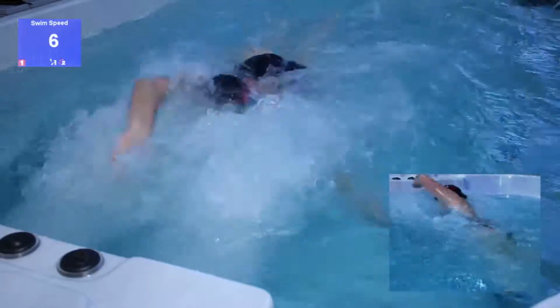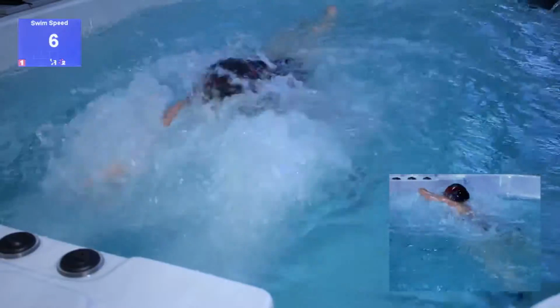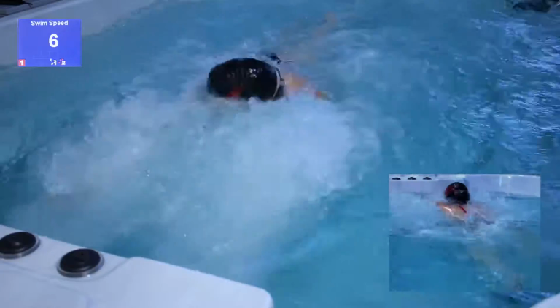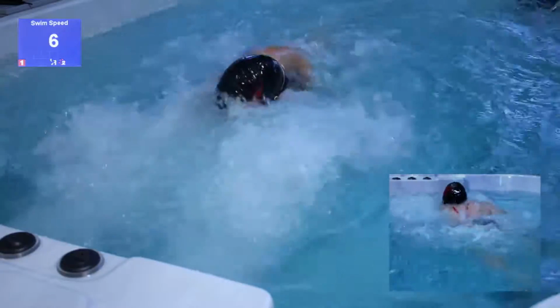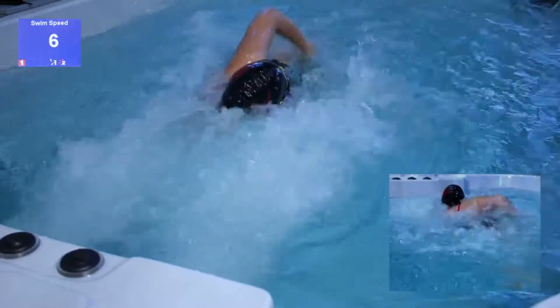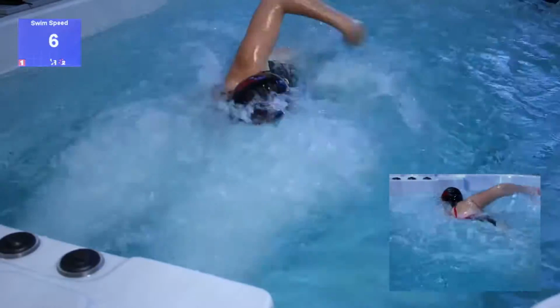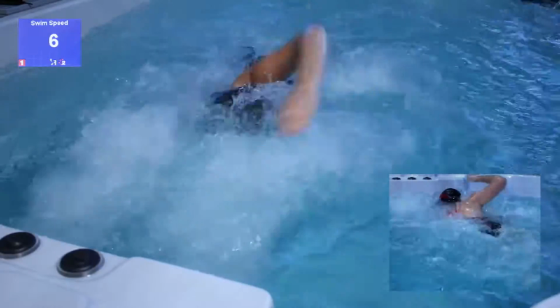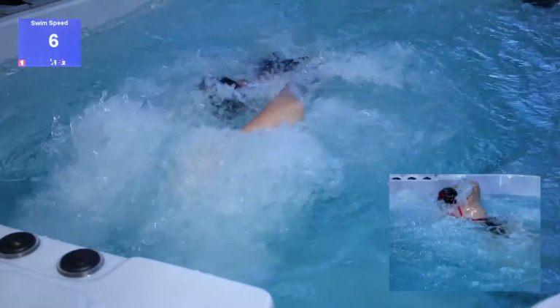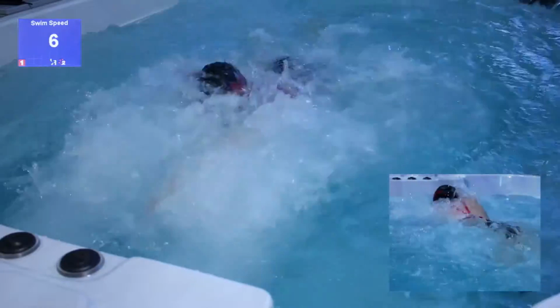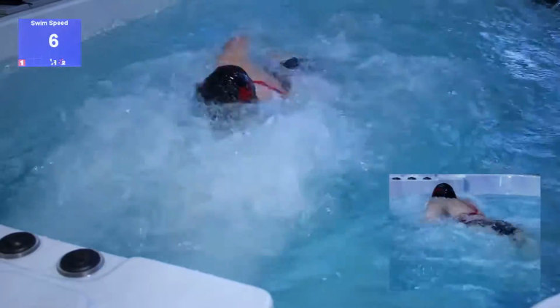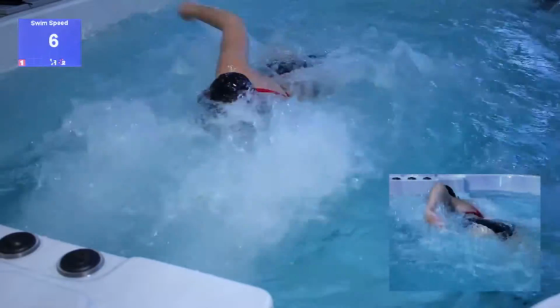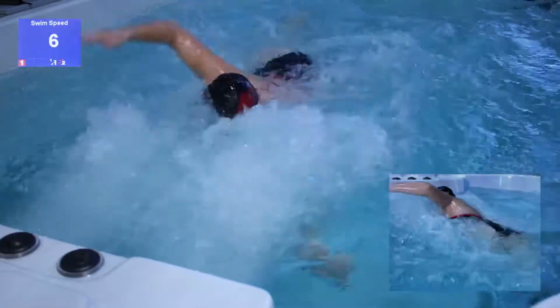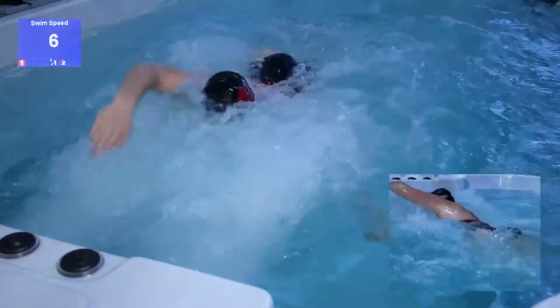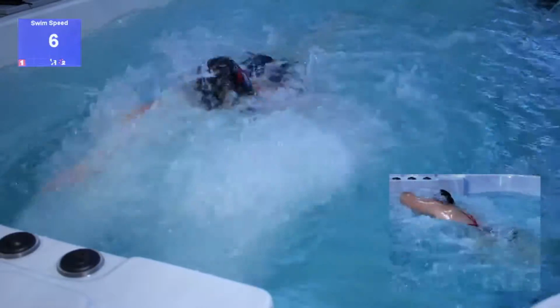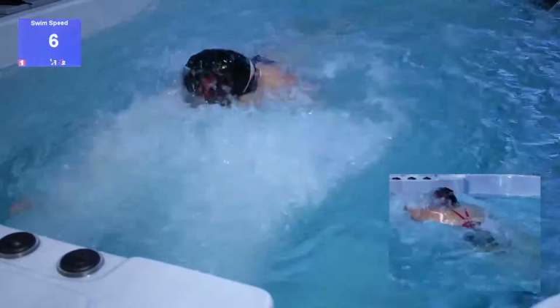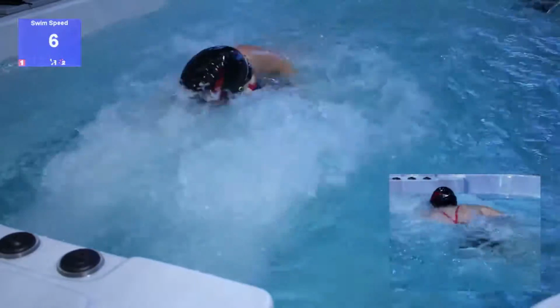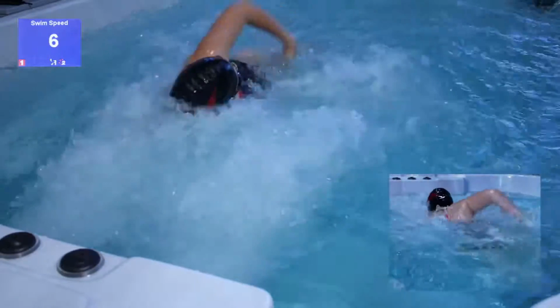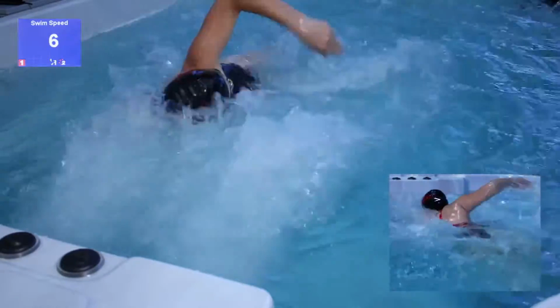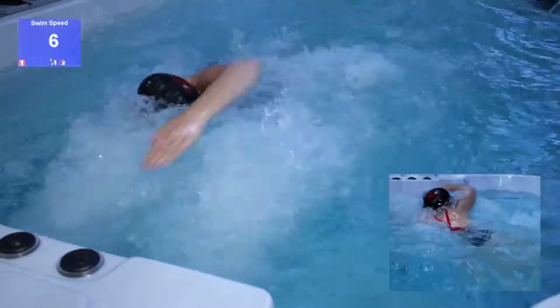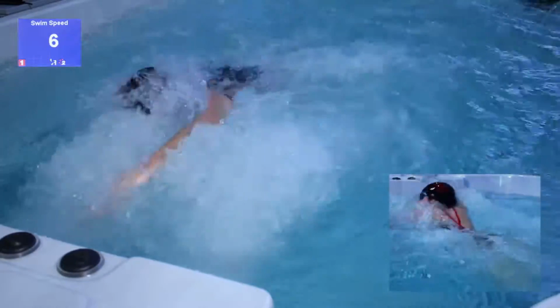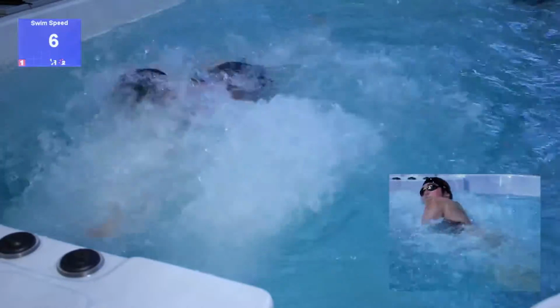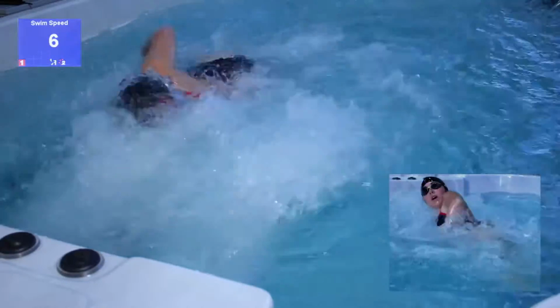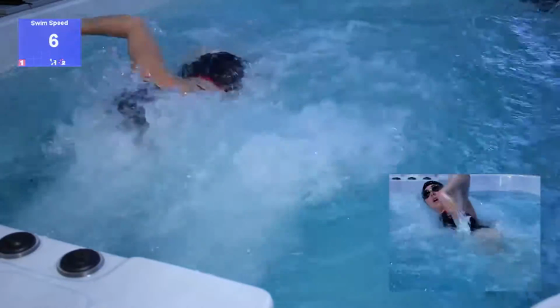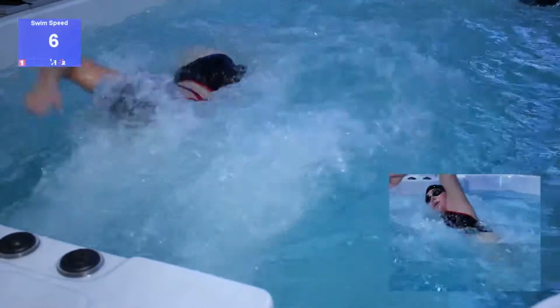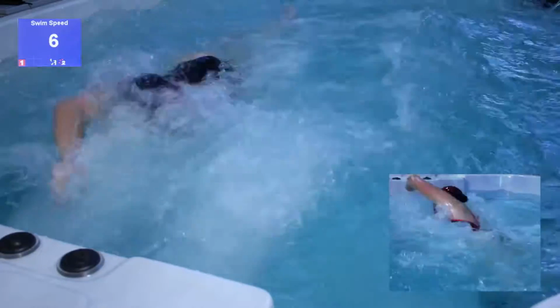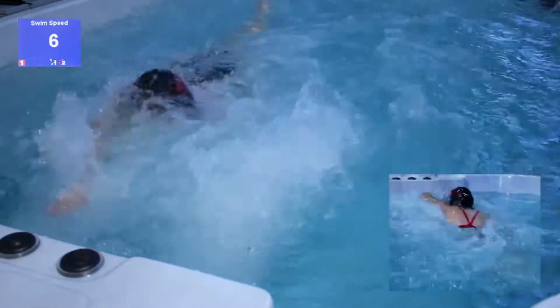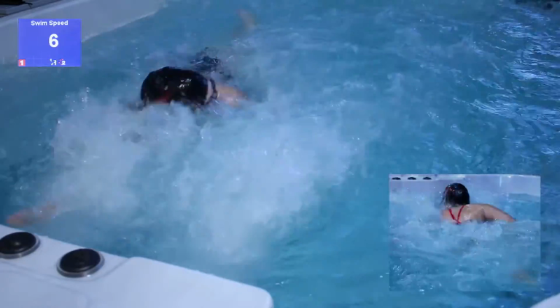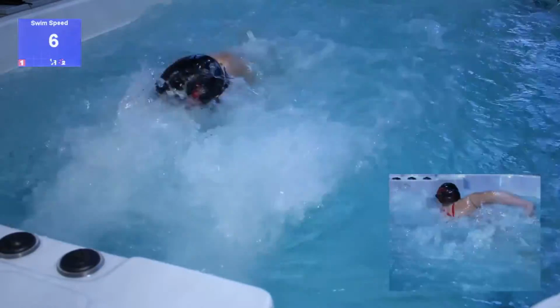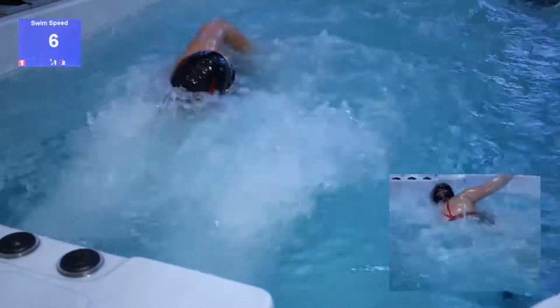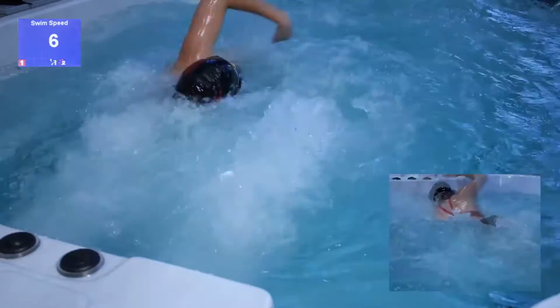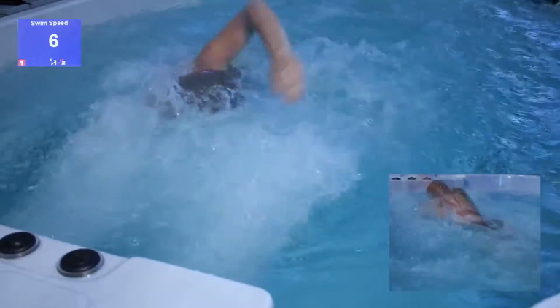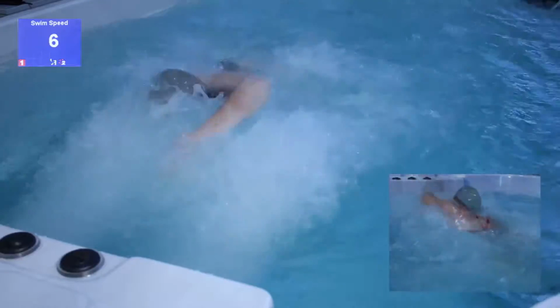Lastly, the sixth swim speed is great for aggressive crawl stroke and butterfly stroke.